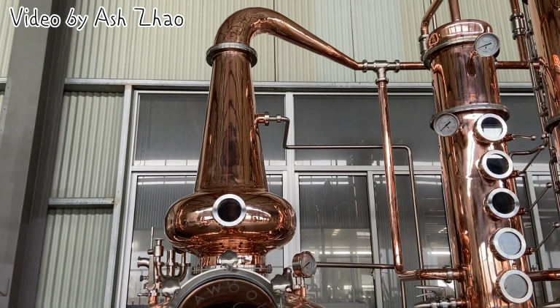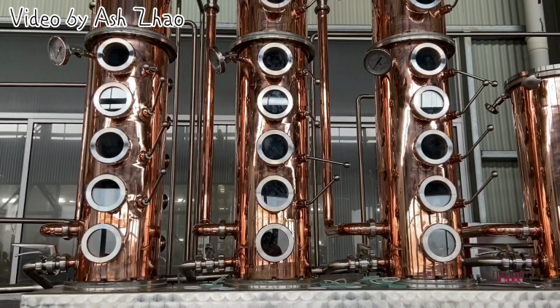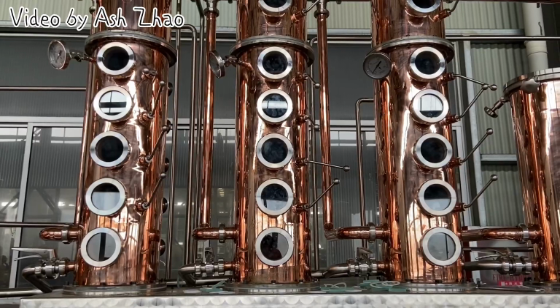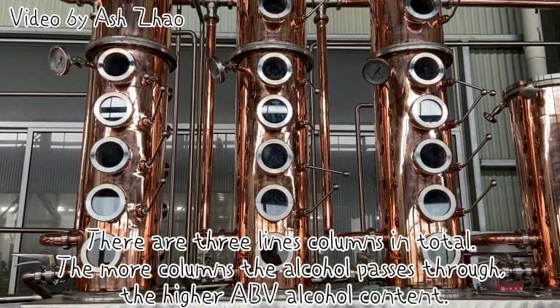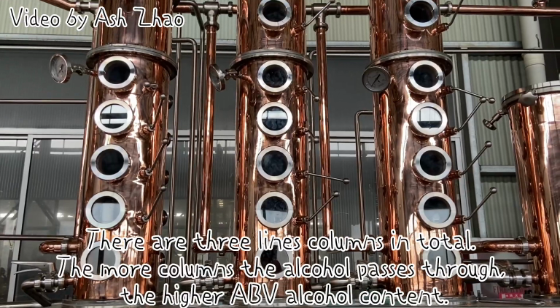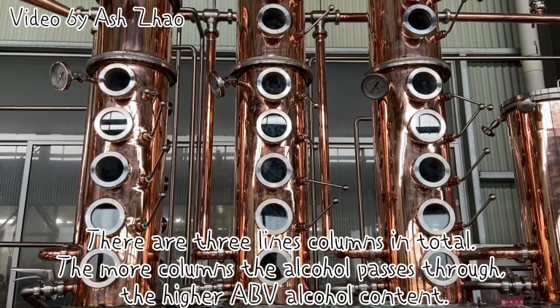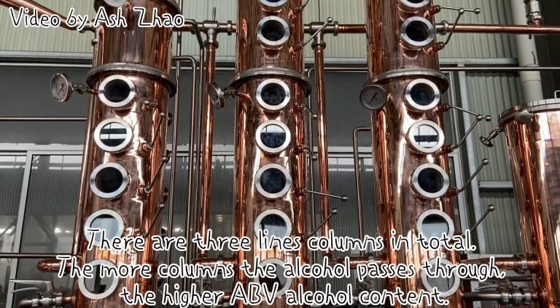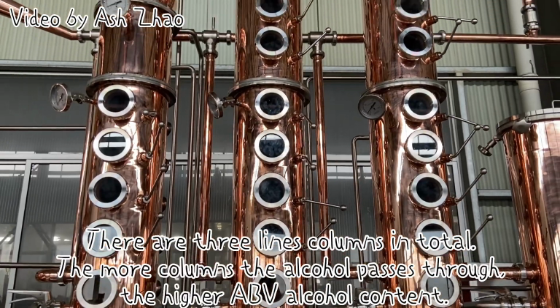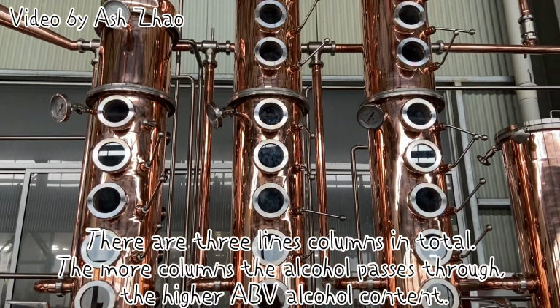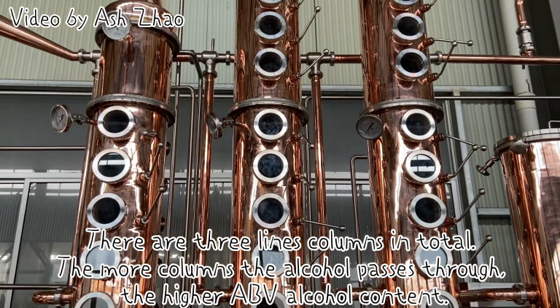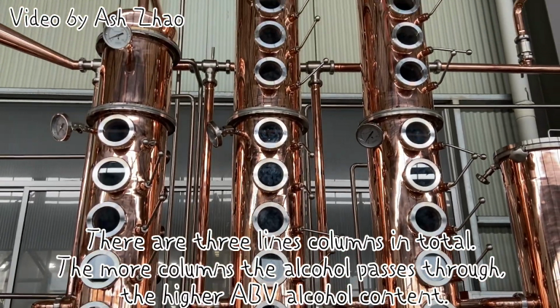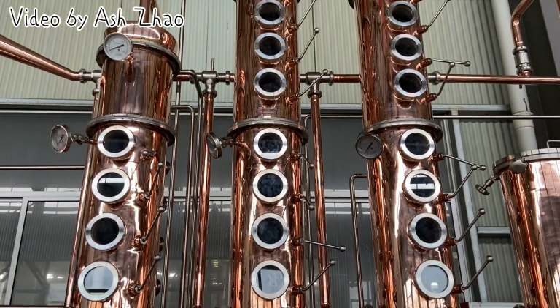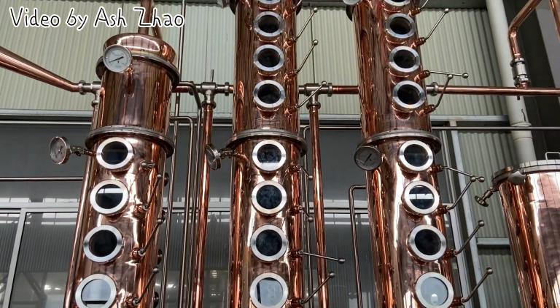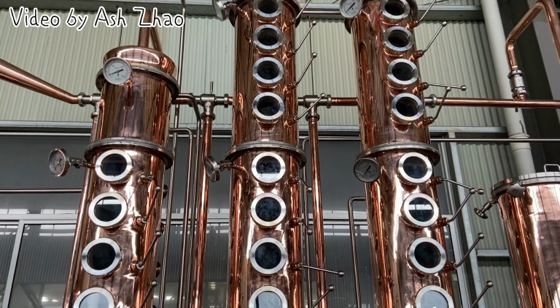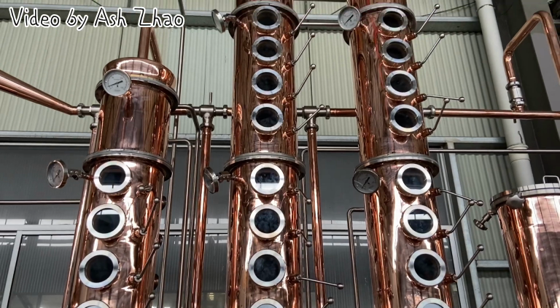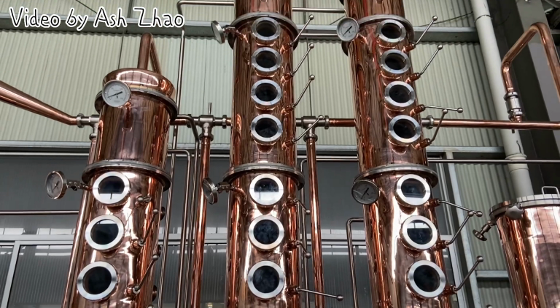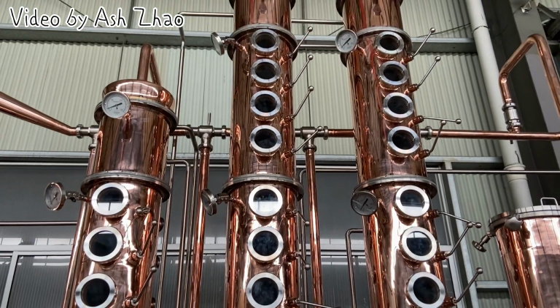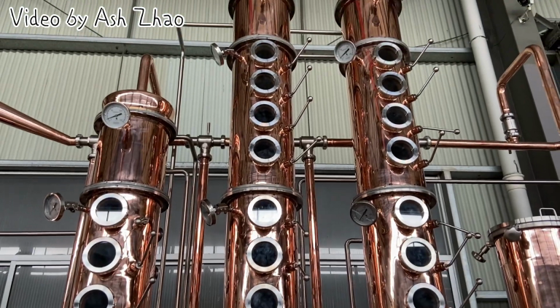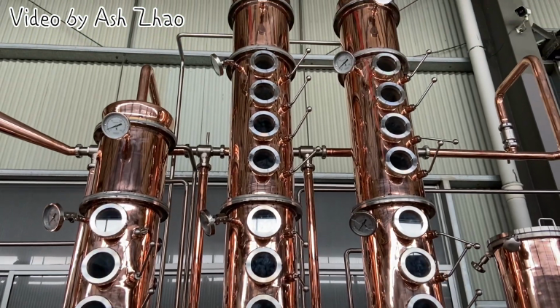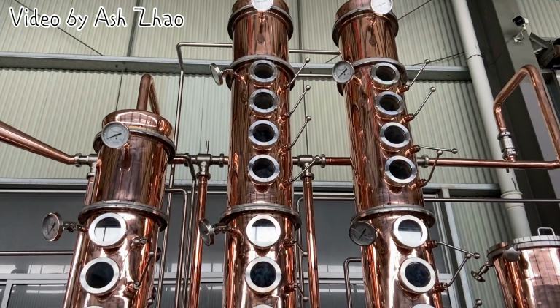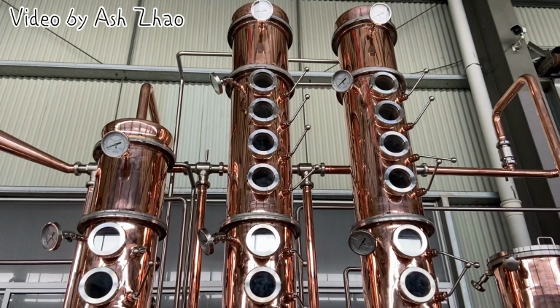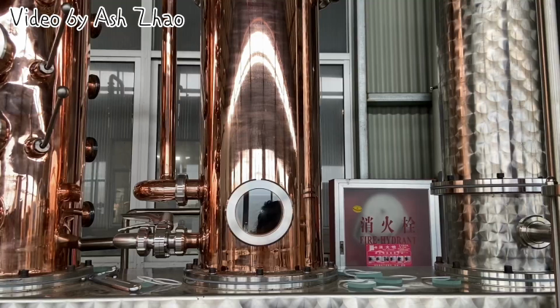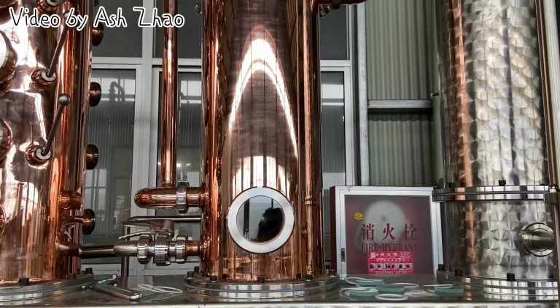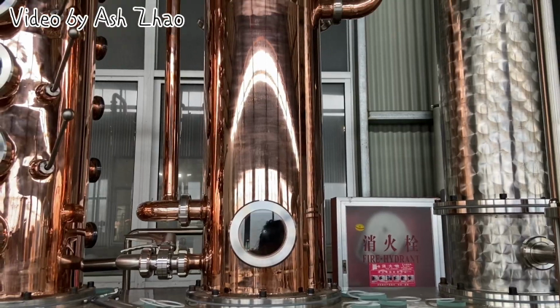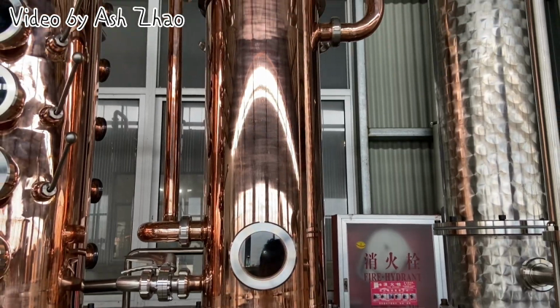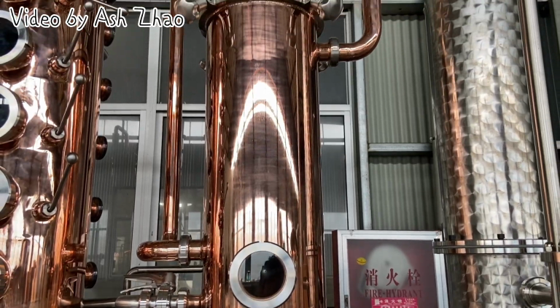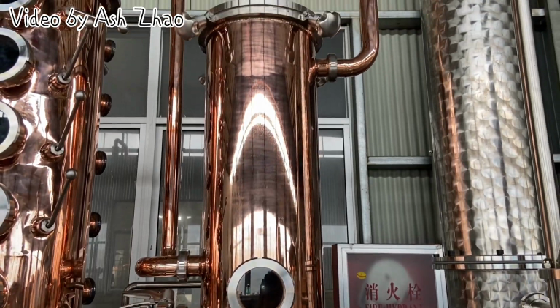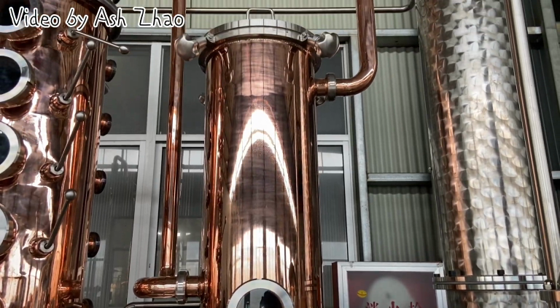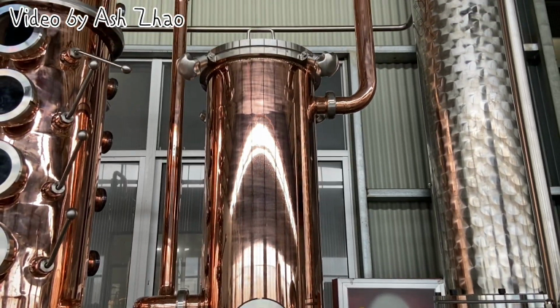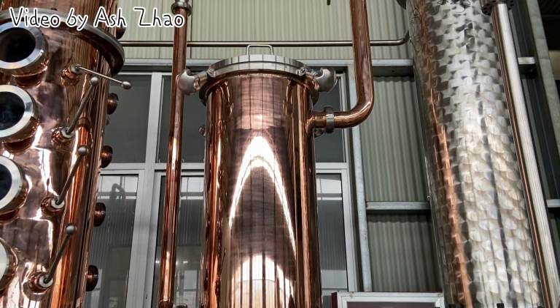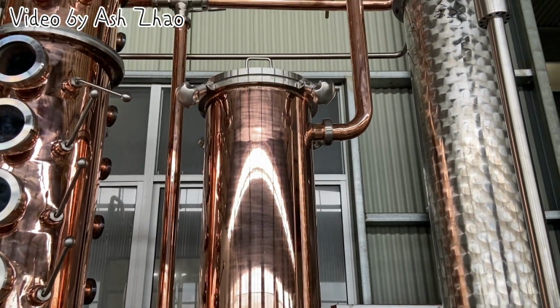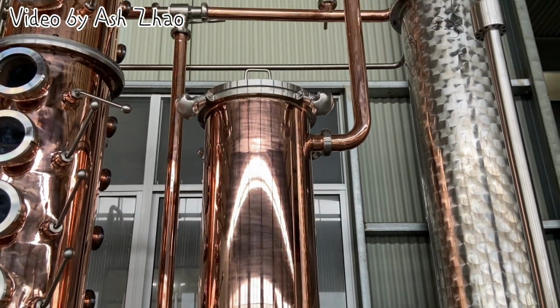There are three column lines in total. The more columns the alcohol passes through, the higher the ABV alcohol content.